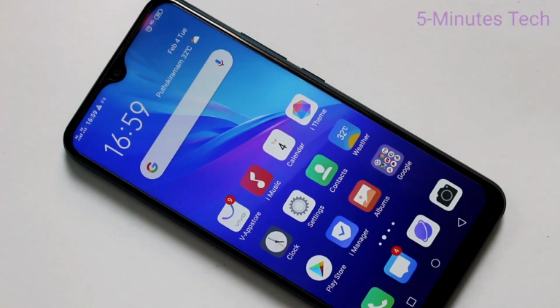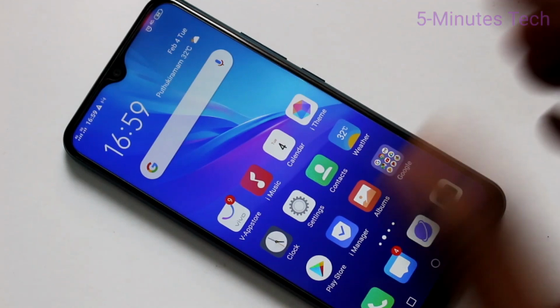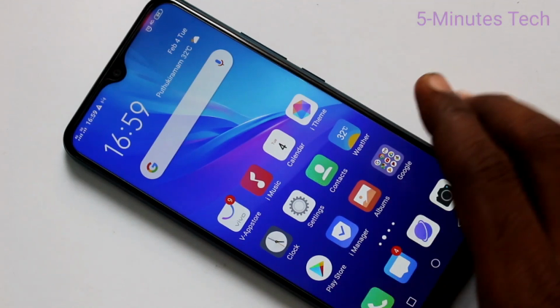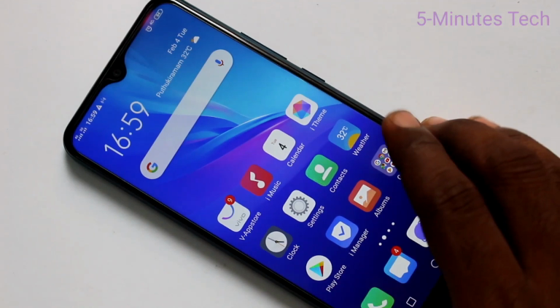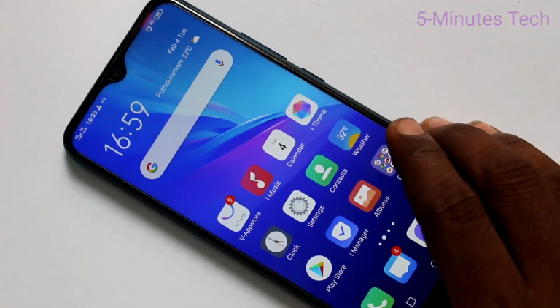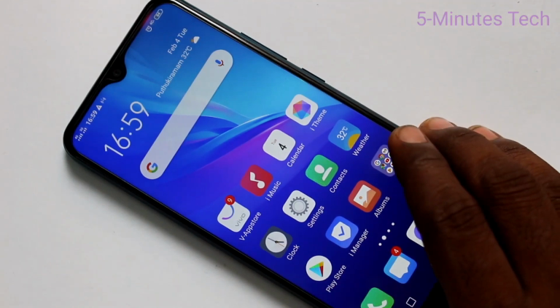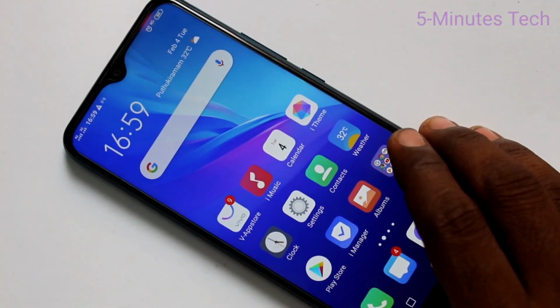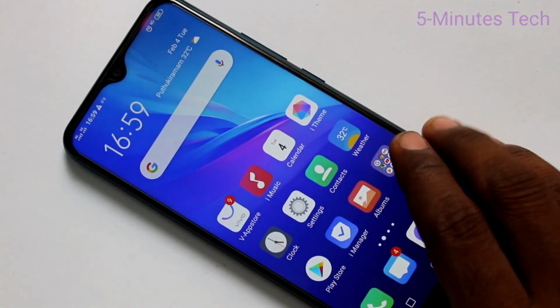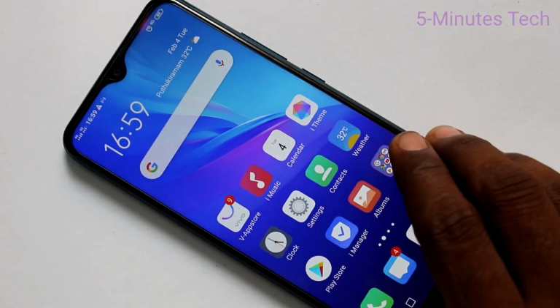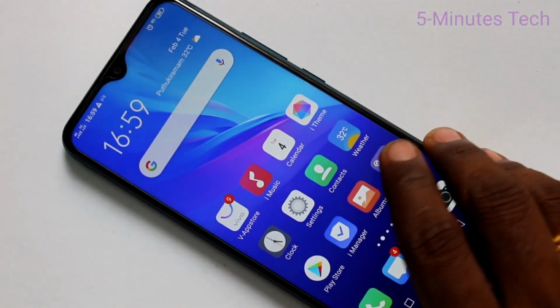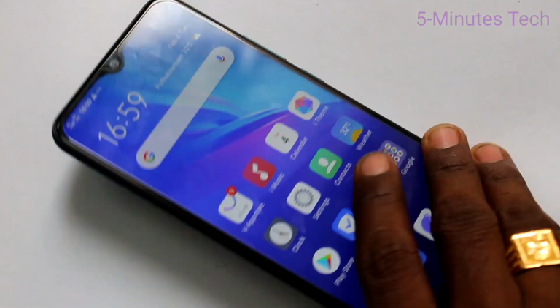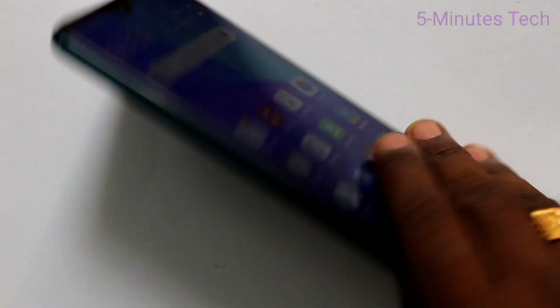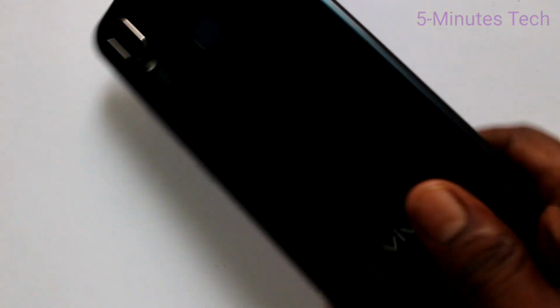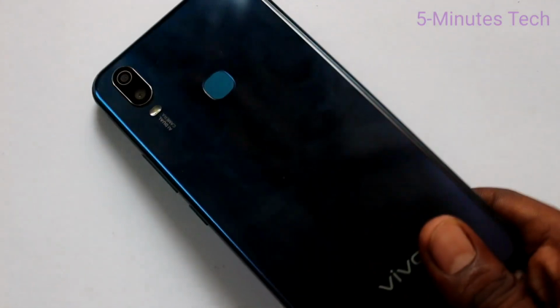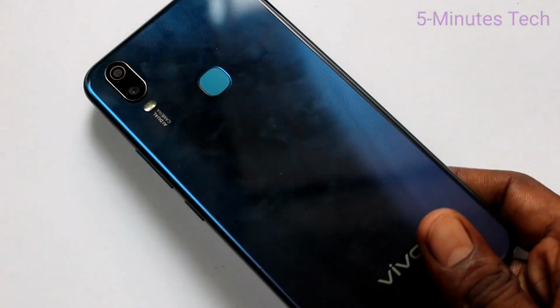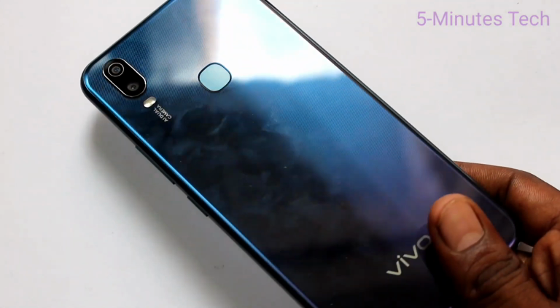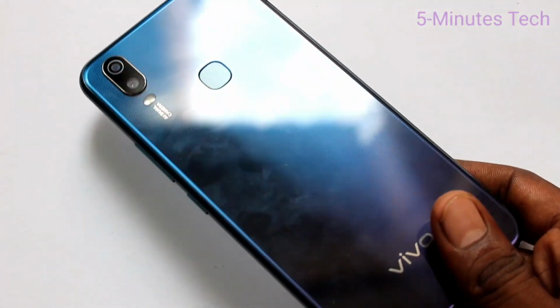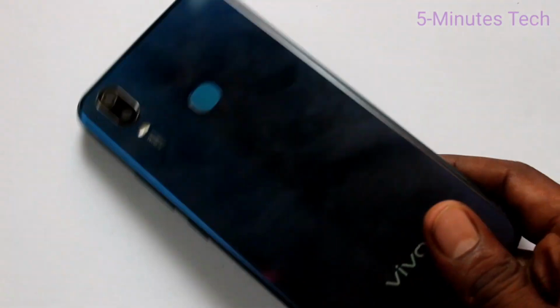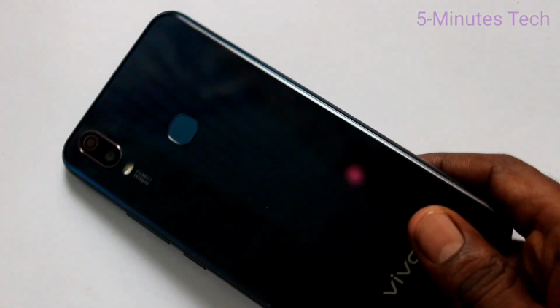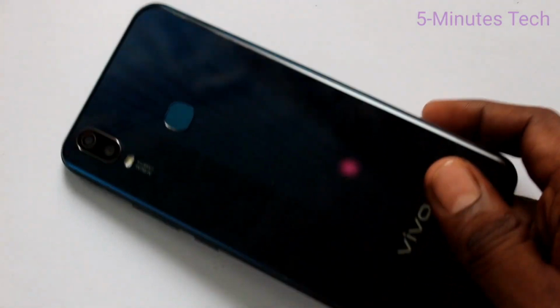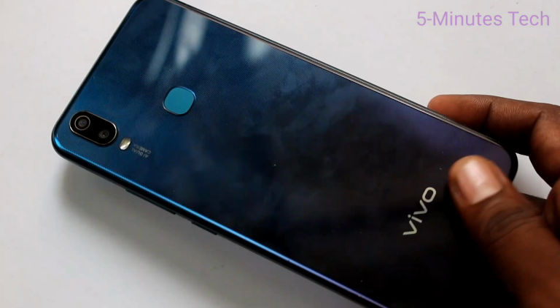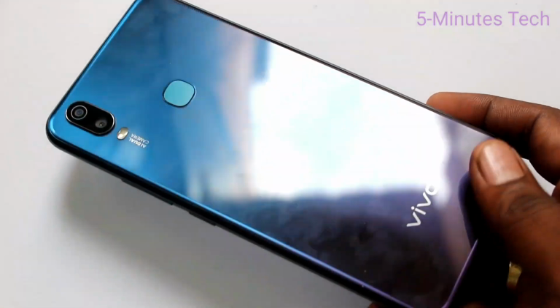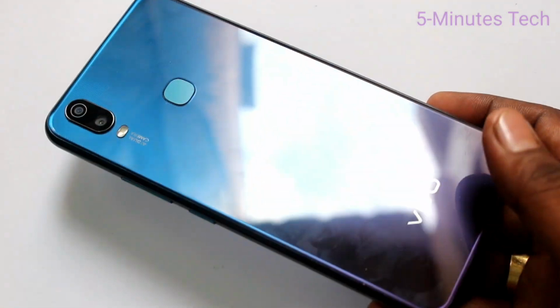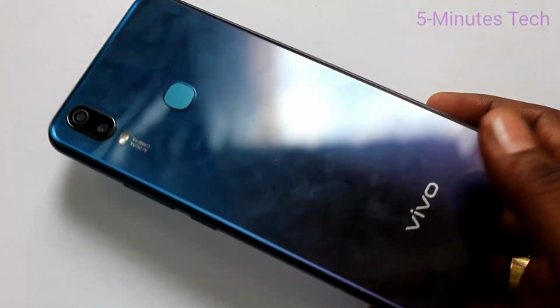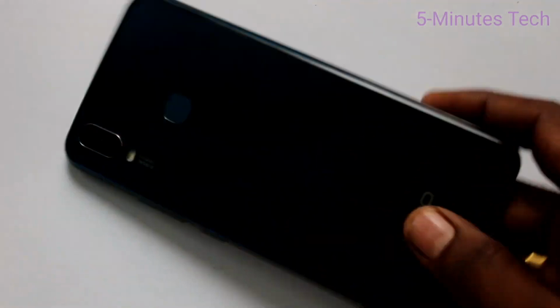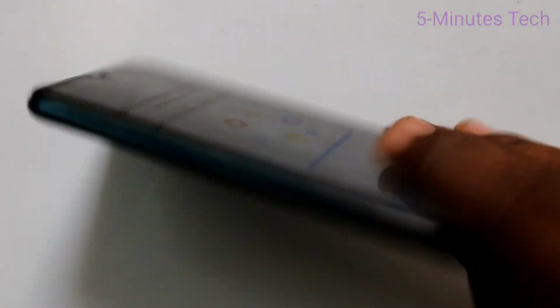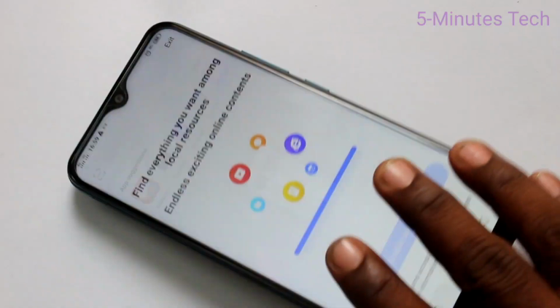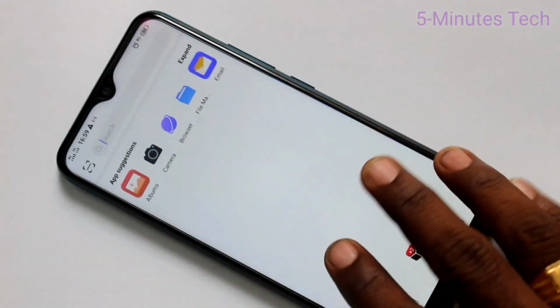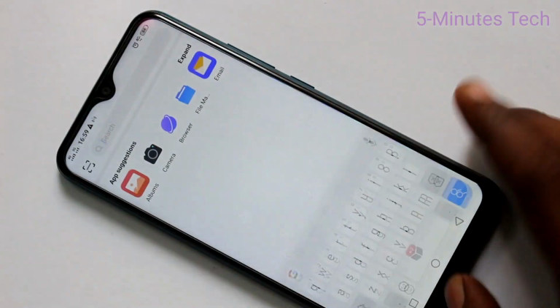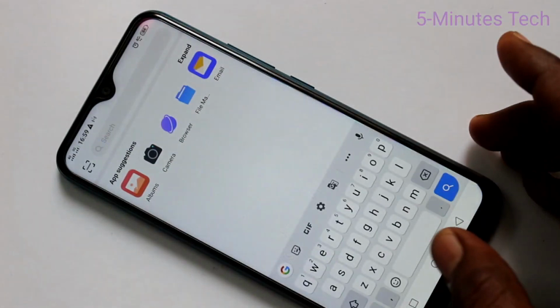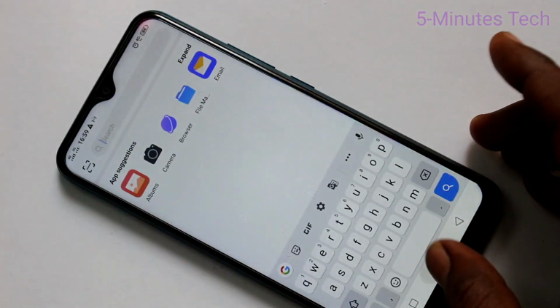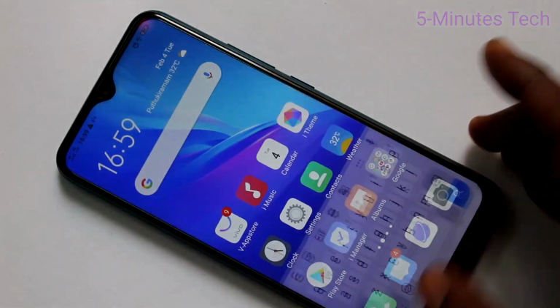Hello friends, welcome to FAMSTACK. This is OUI 11 Smartphone. In this video, we will learn how you can add face unlock in your phone OUI 11.